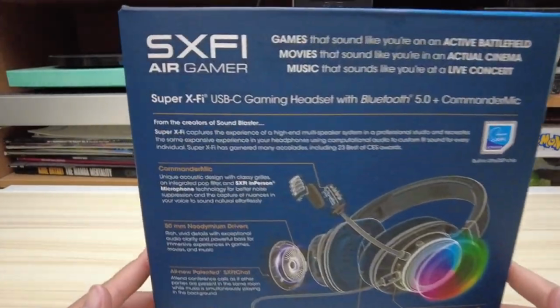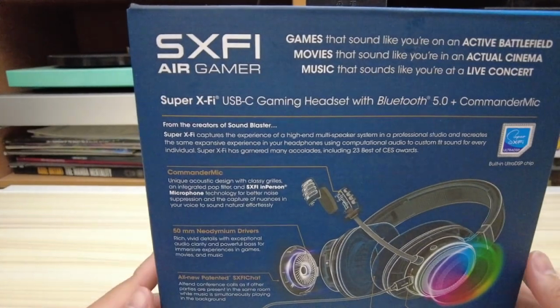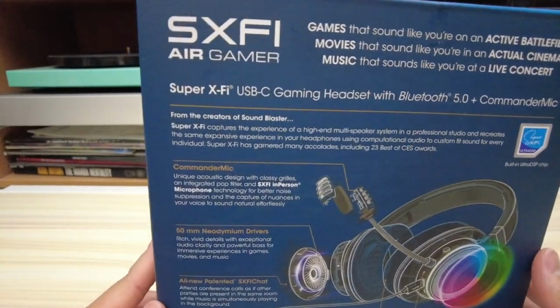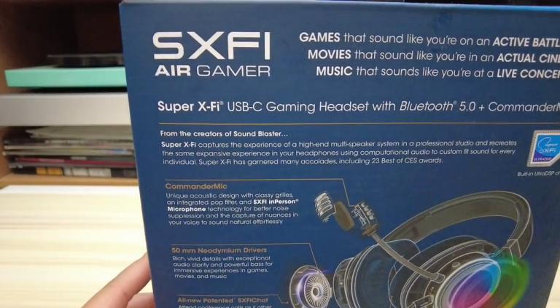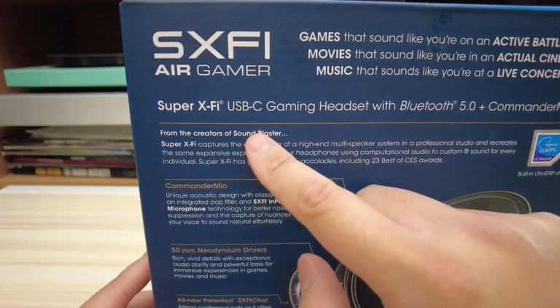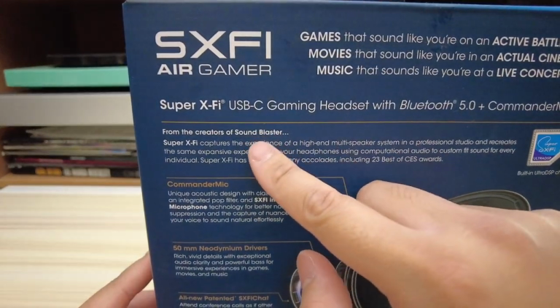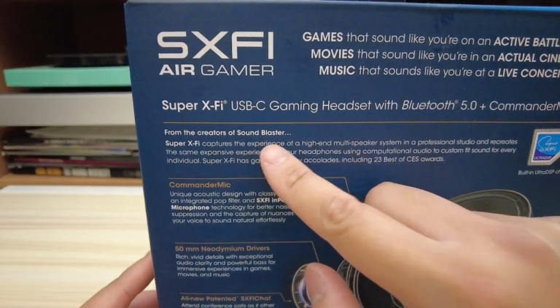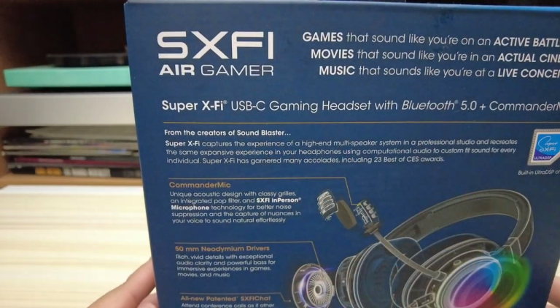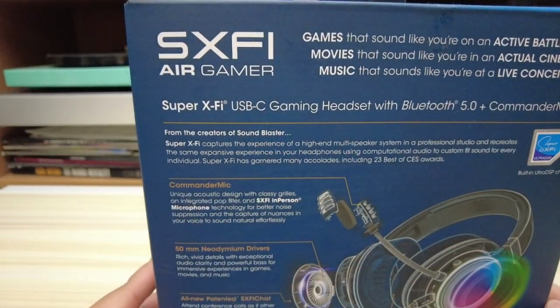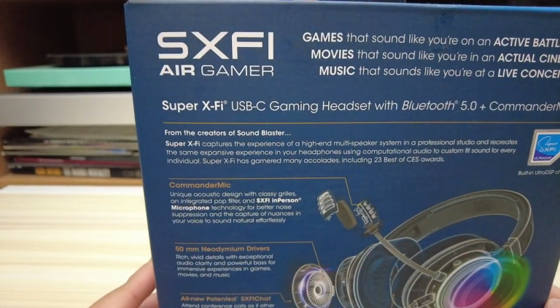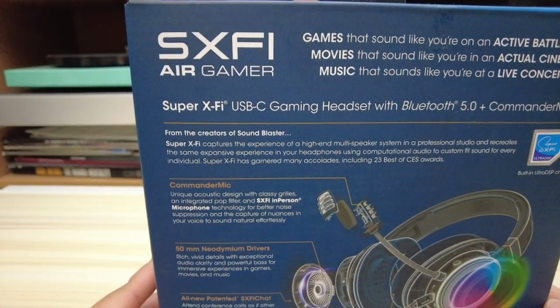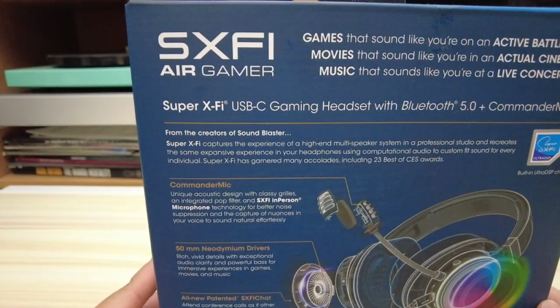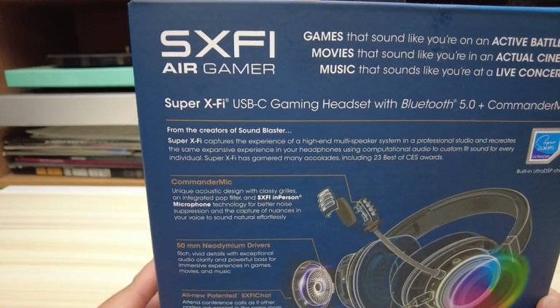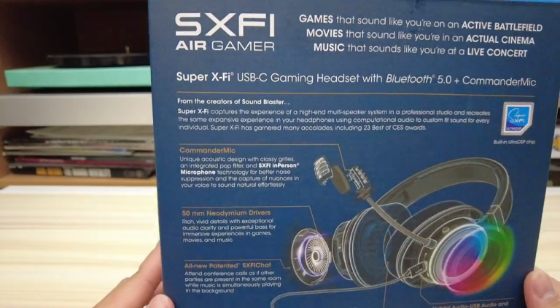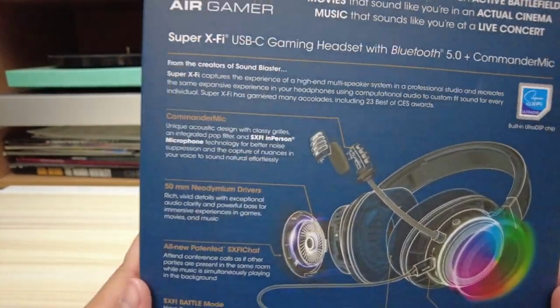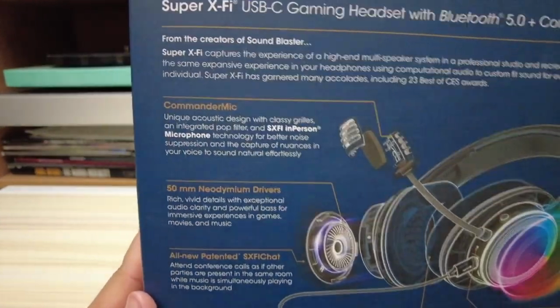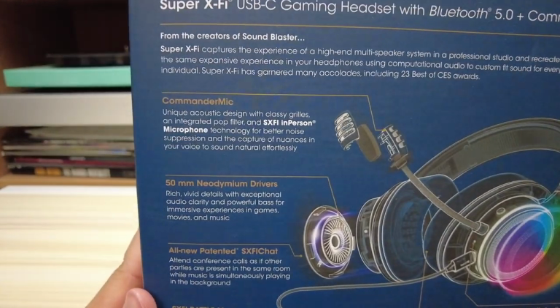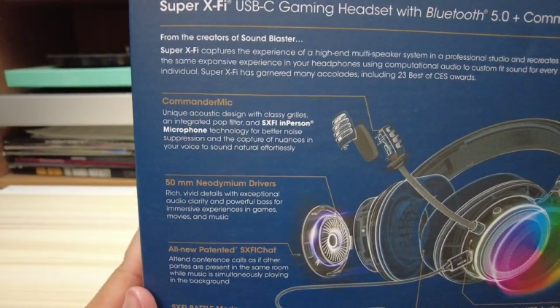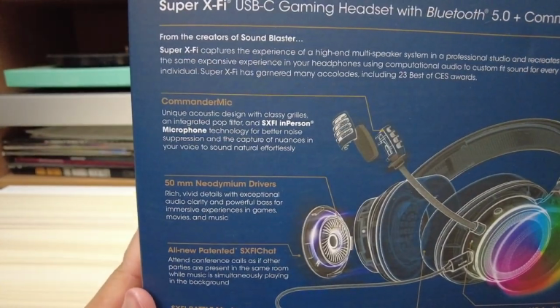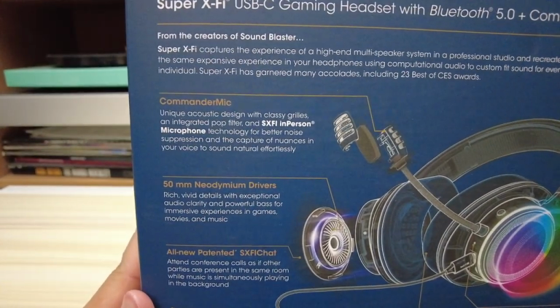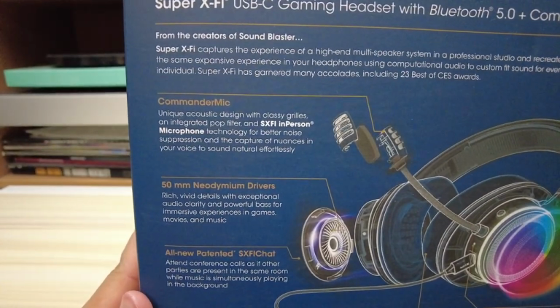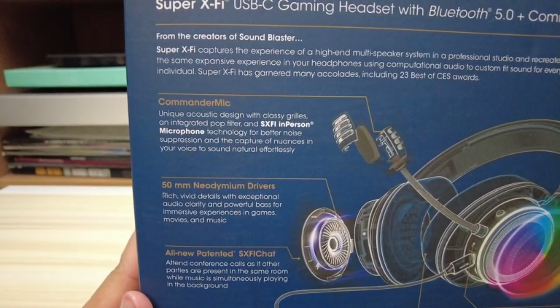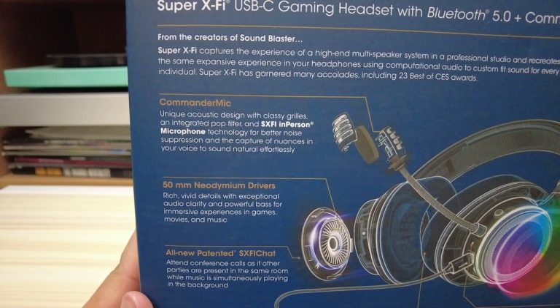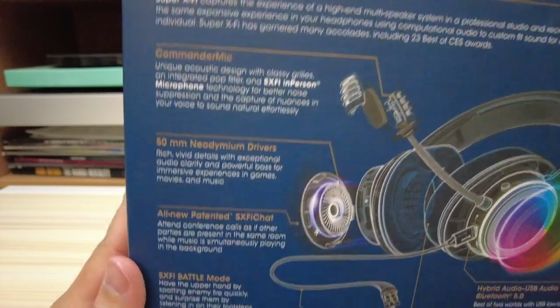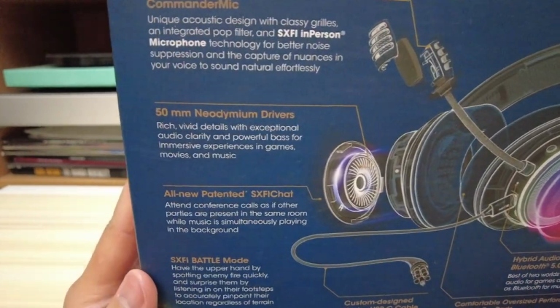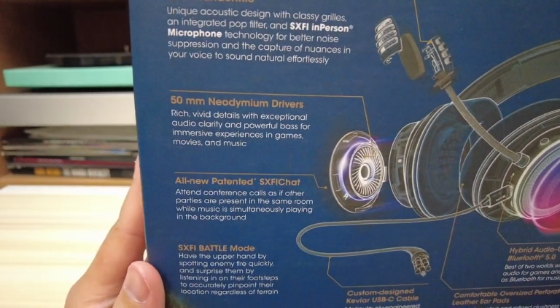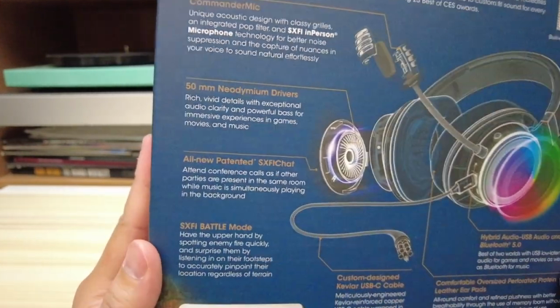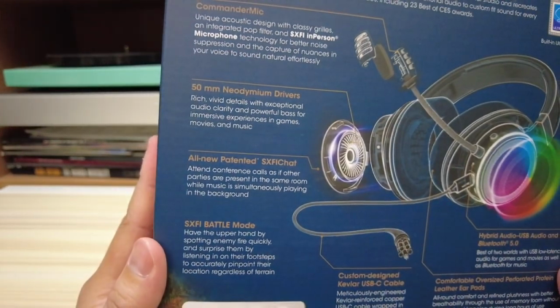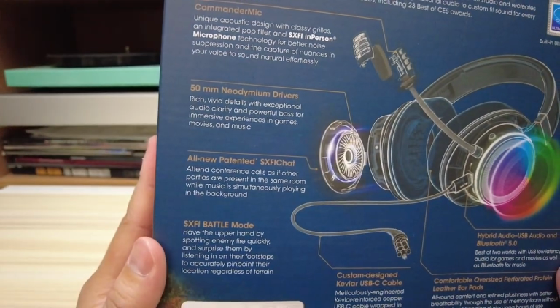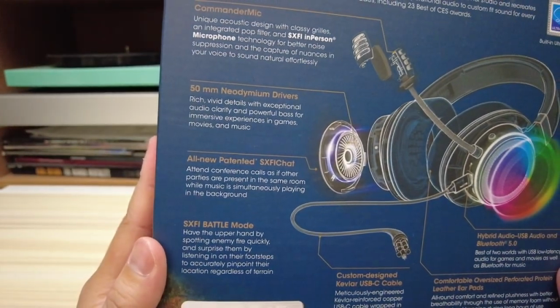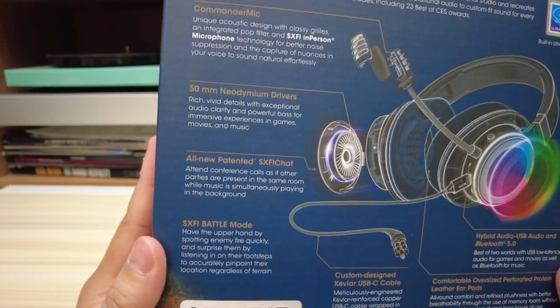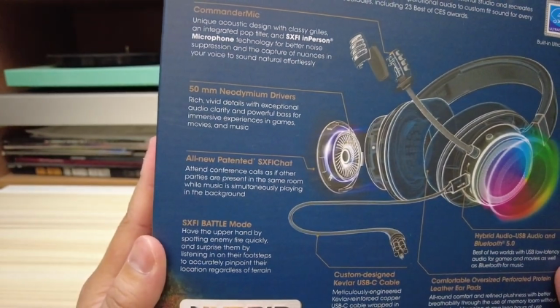Besides the unboxing, I'll be testing this out on an iMac, a PS5, and a Nintendo Switch. But first, let's get to the rest of this really nice packaging.